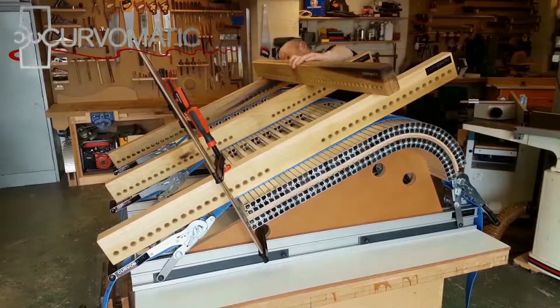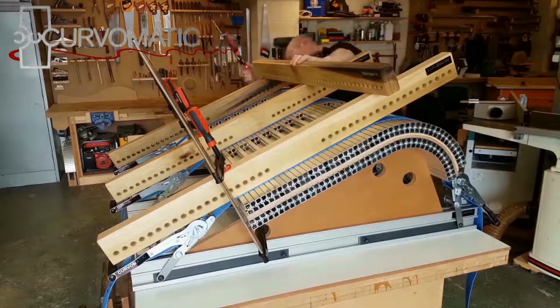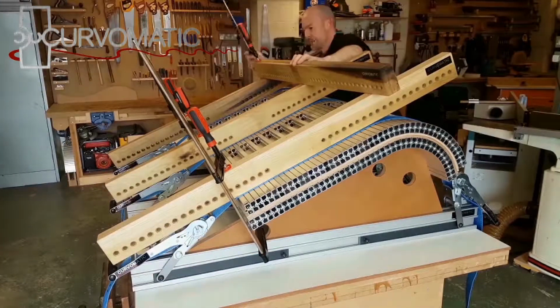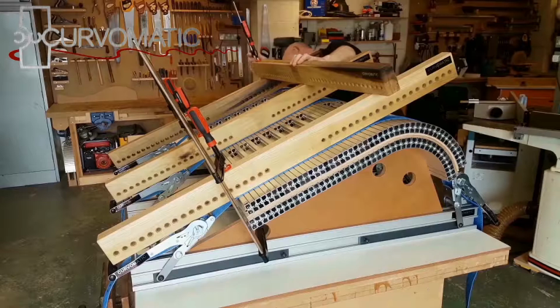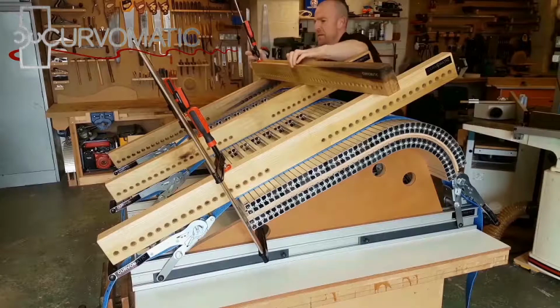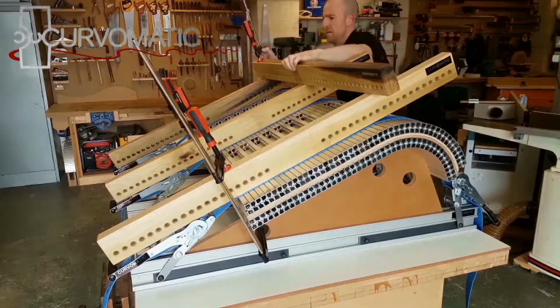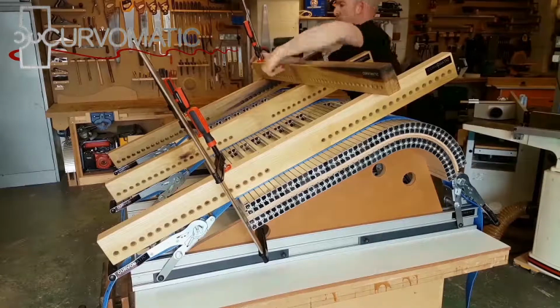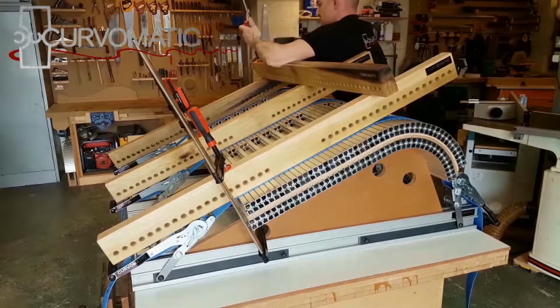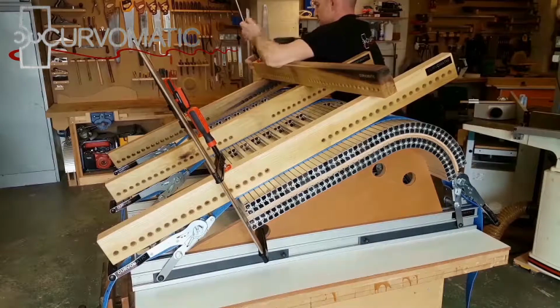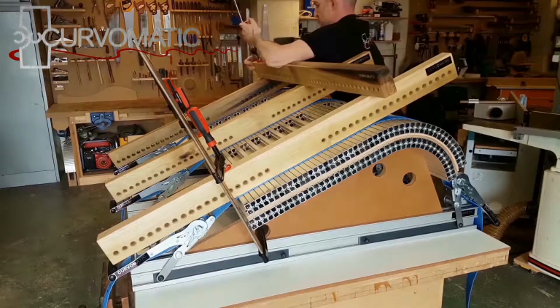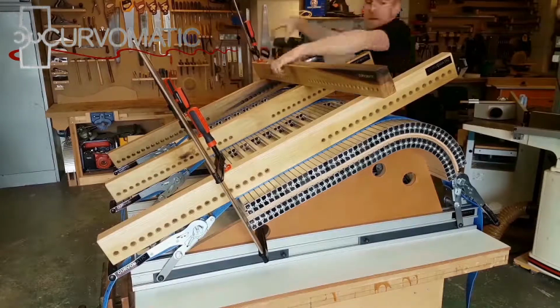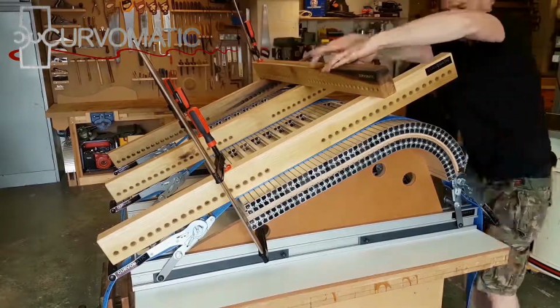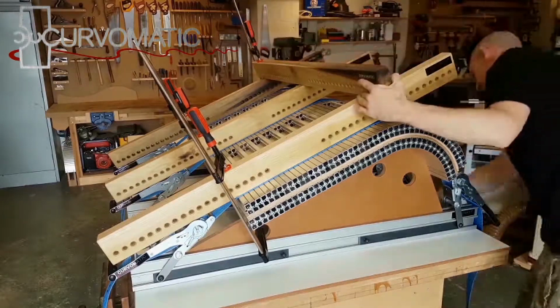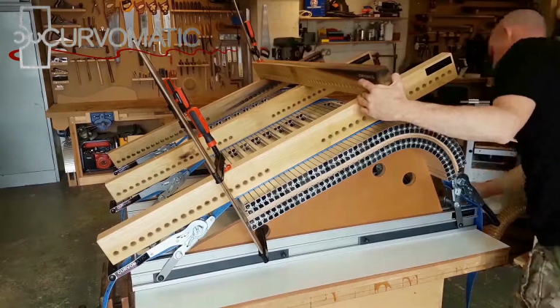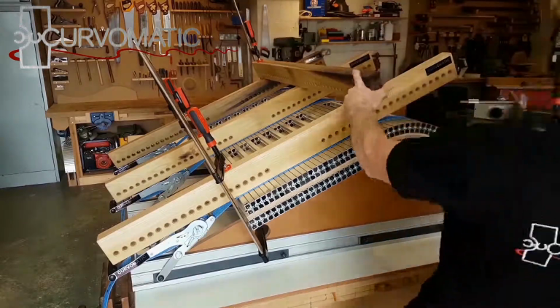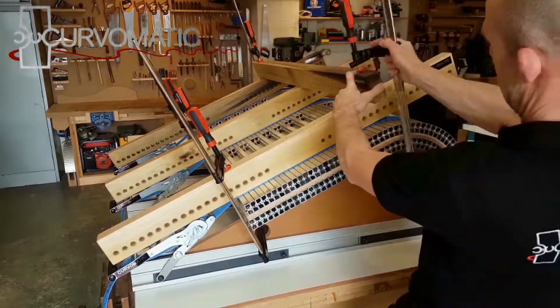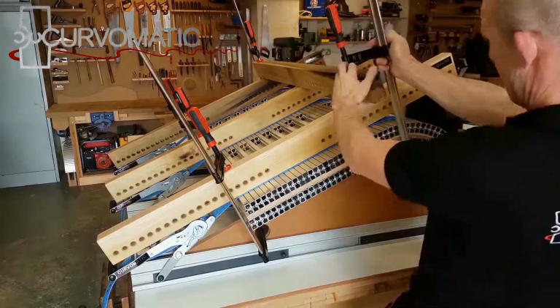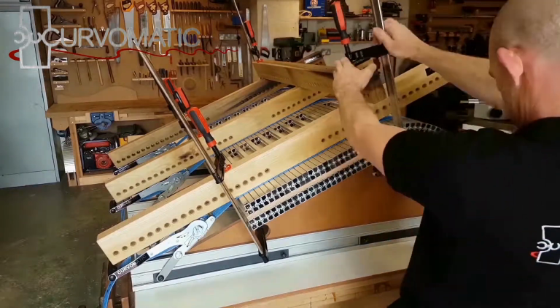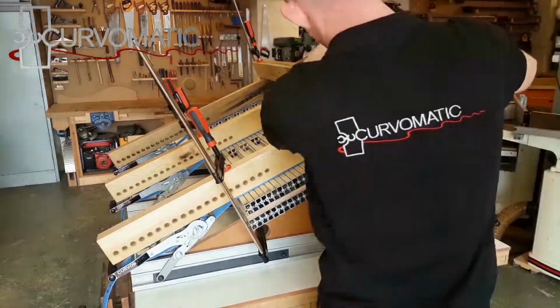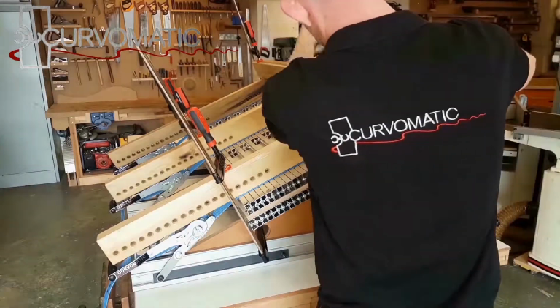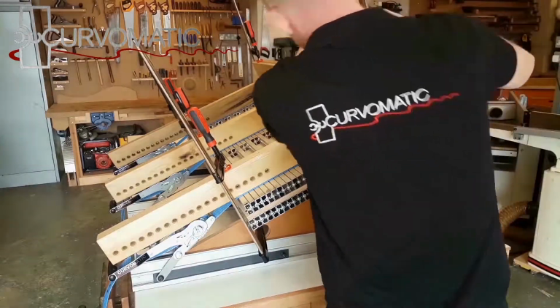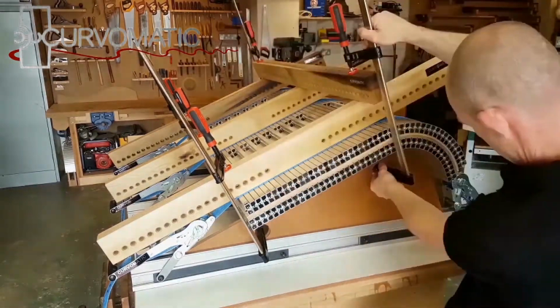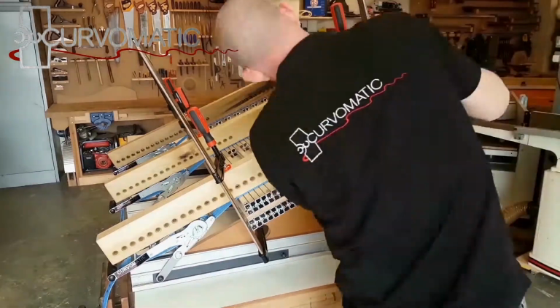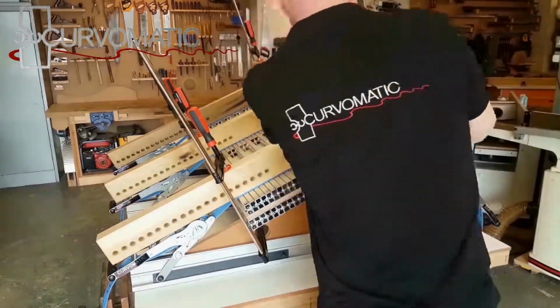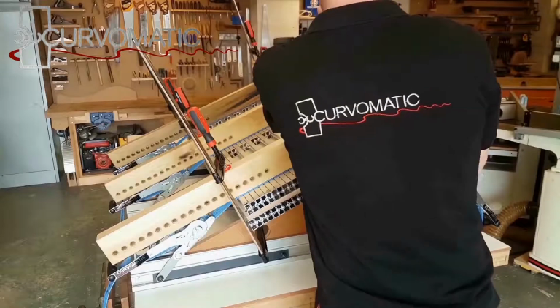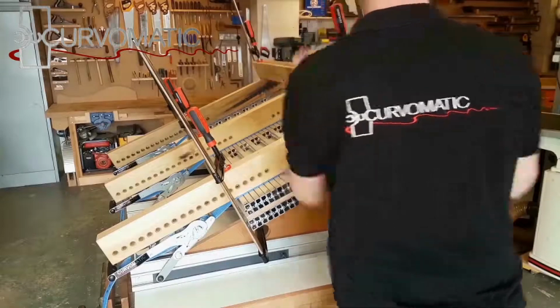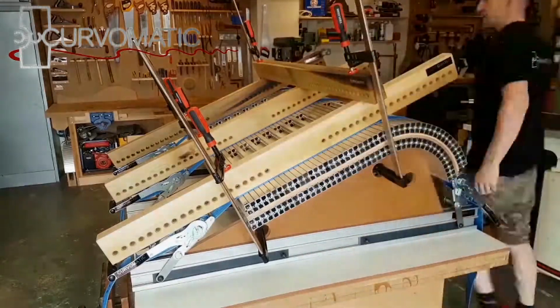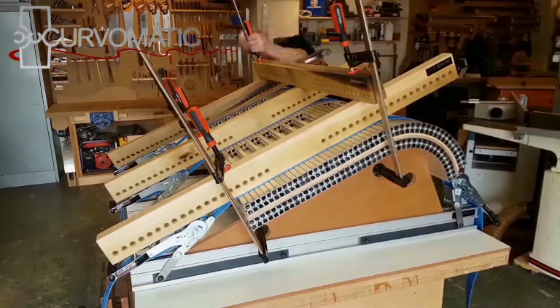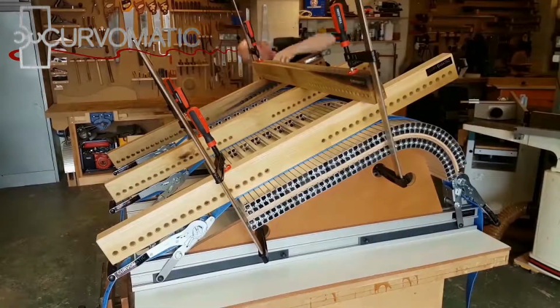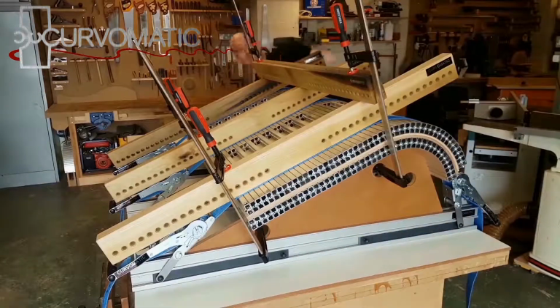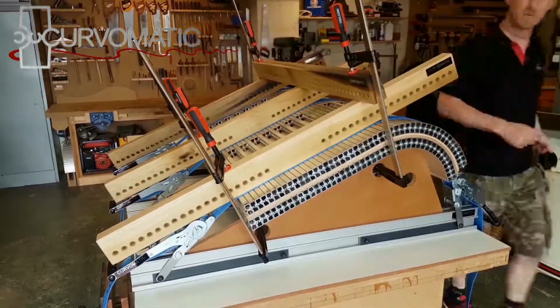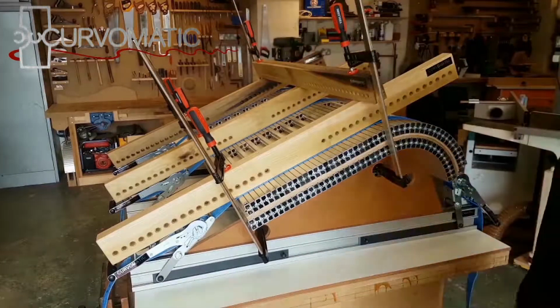Check out our other videos for more in-depth tips and techniques. We hope you enjoy your Curve-O-Matic experience.